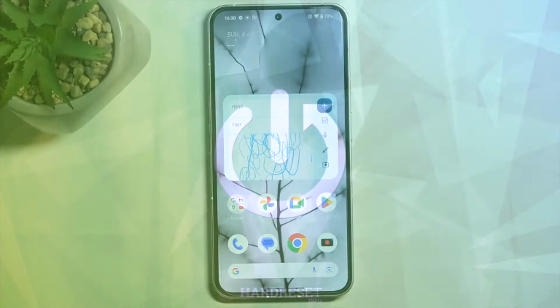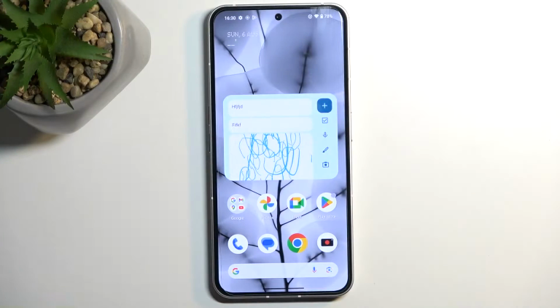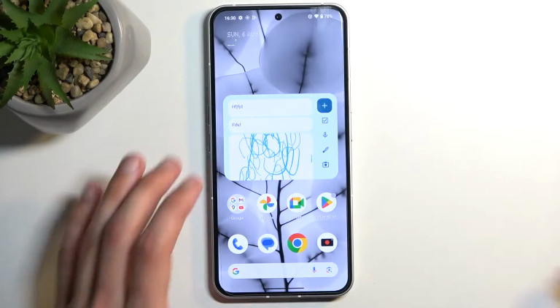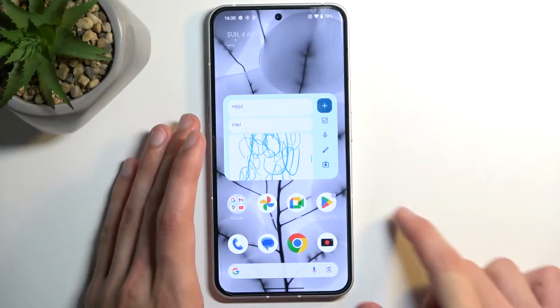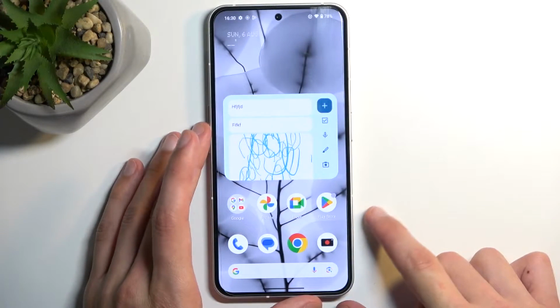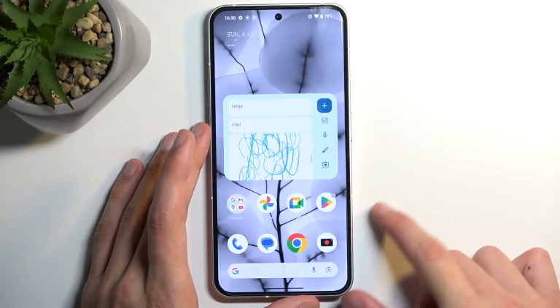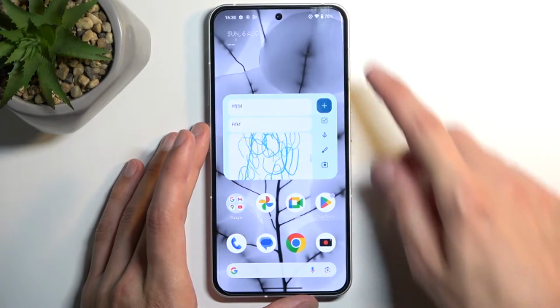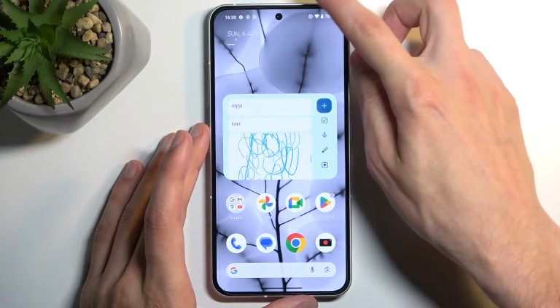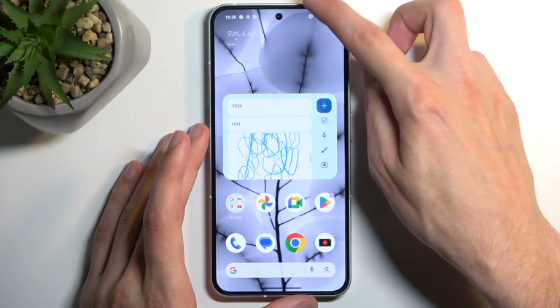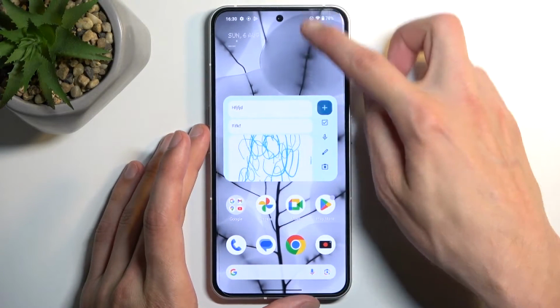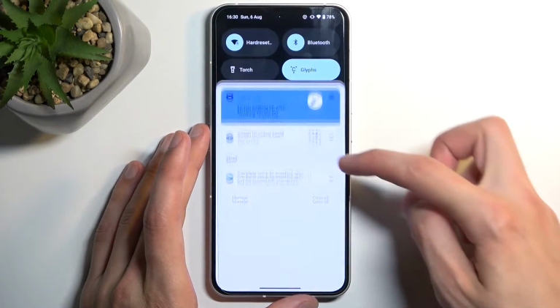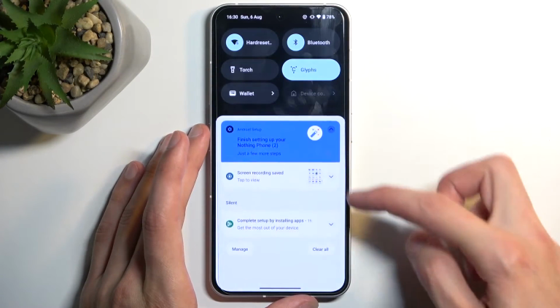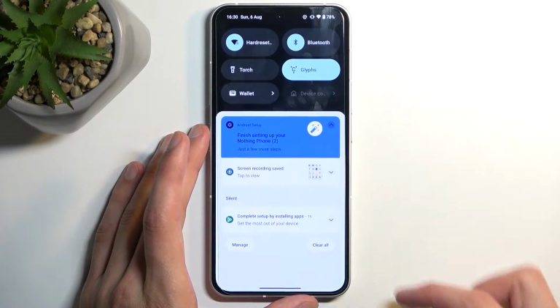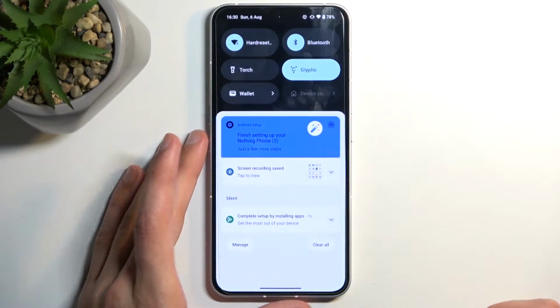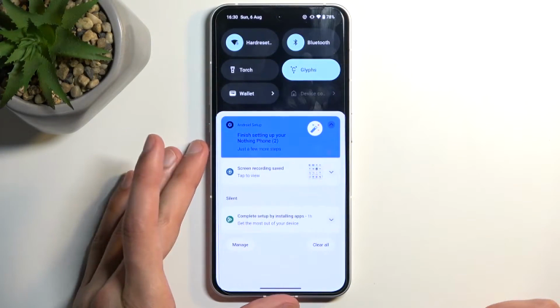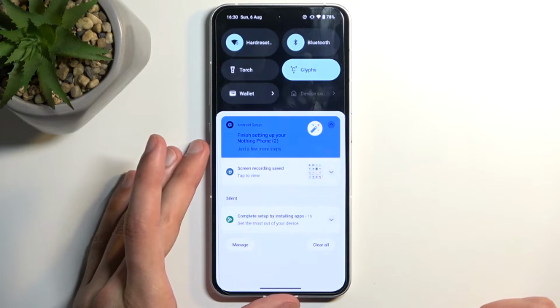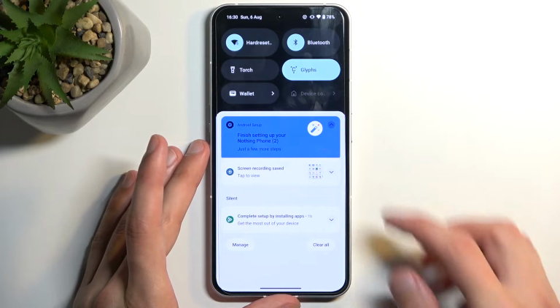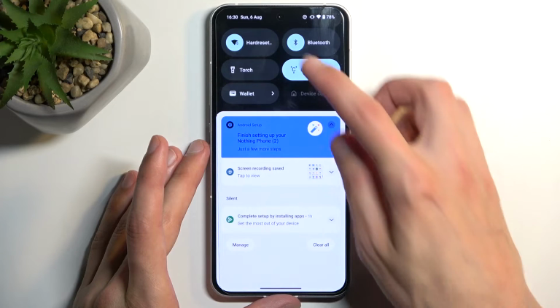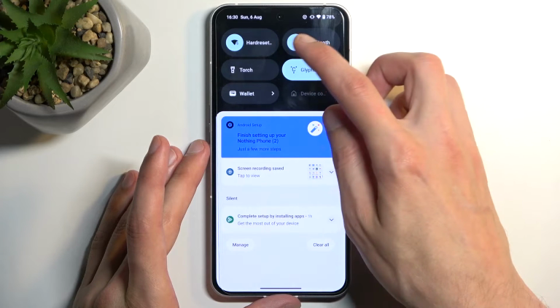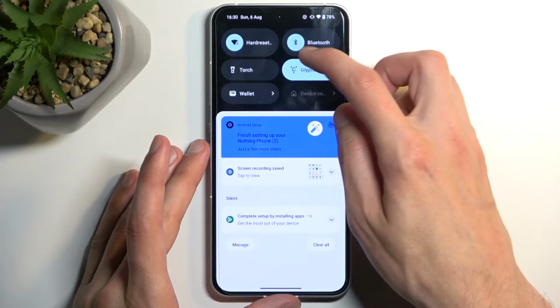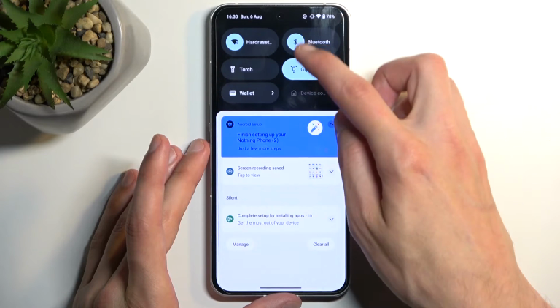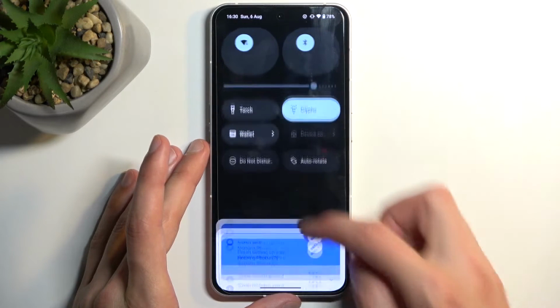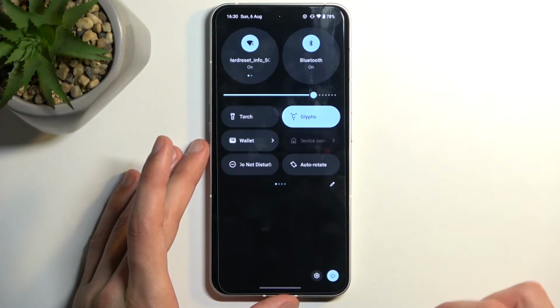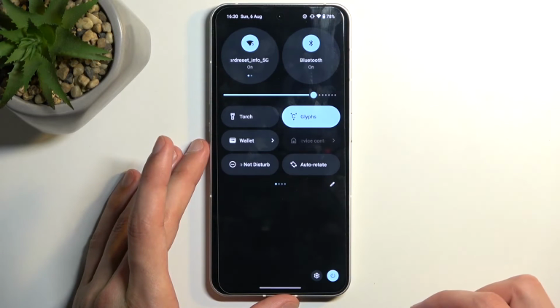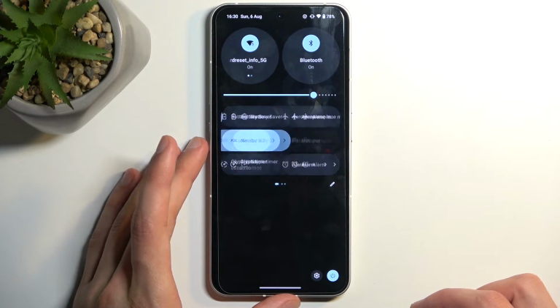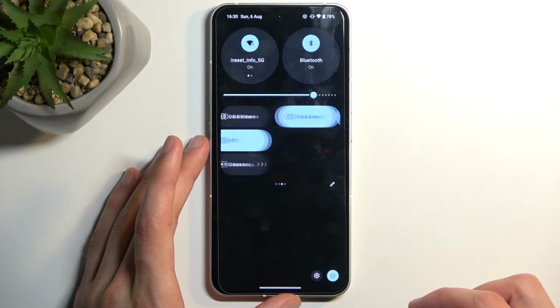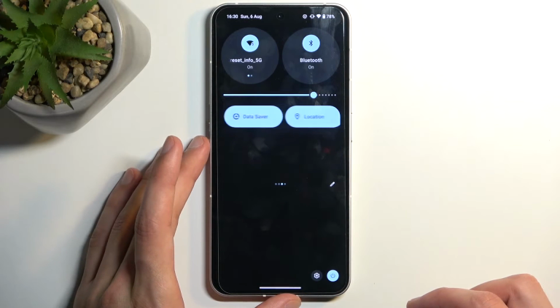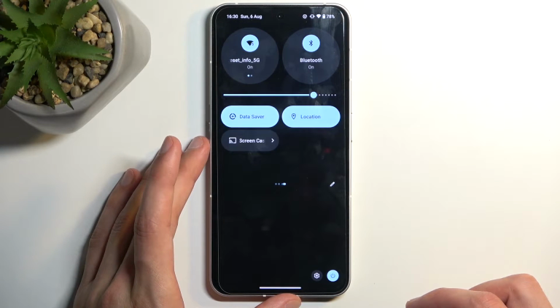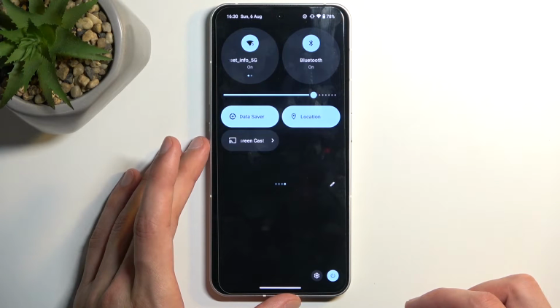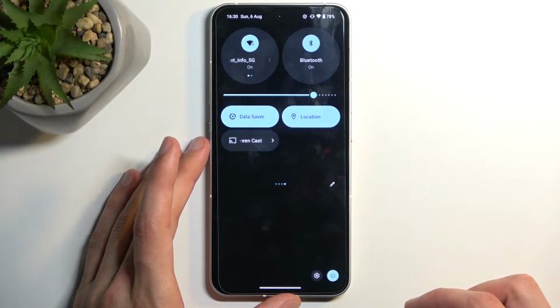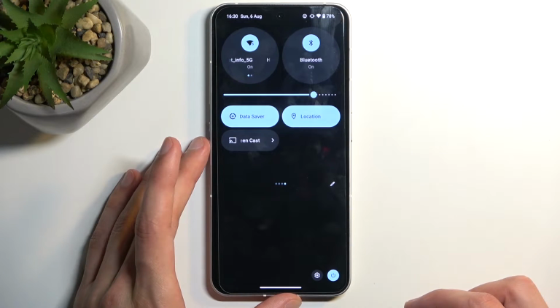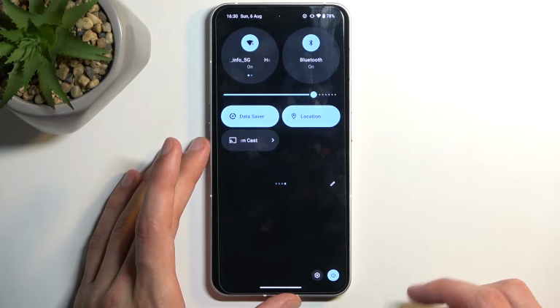So to get started, we're going to pull down our notifications by swiping down from the top of the screen, and swipe down once again to extend the list of toggles.